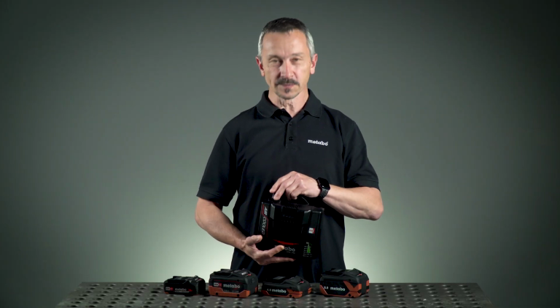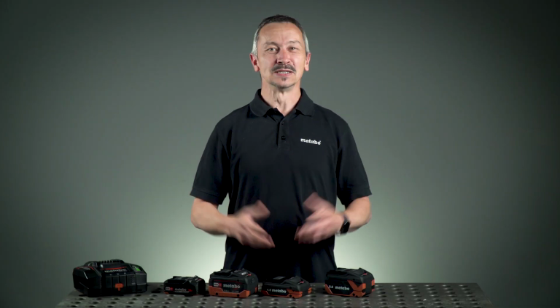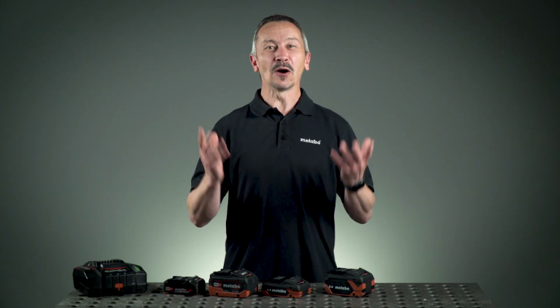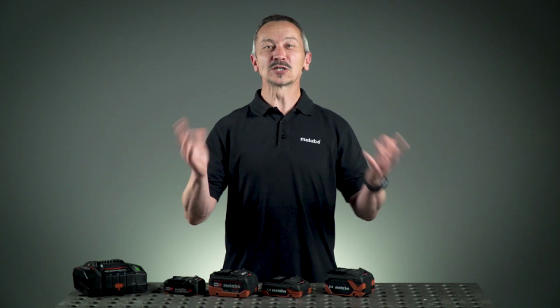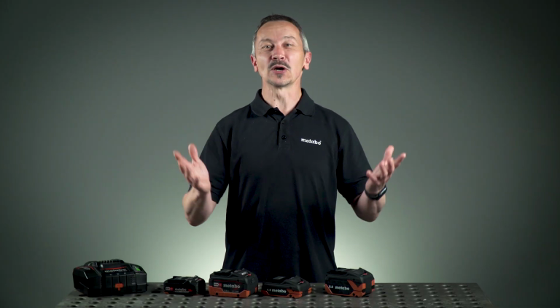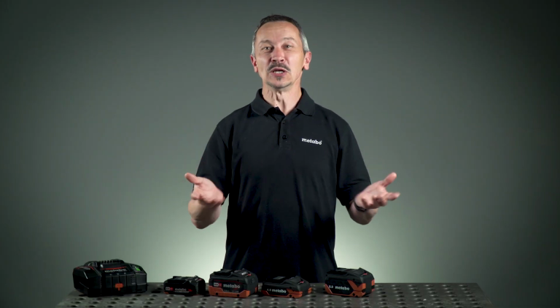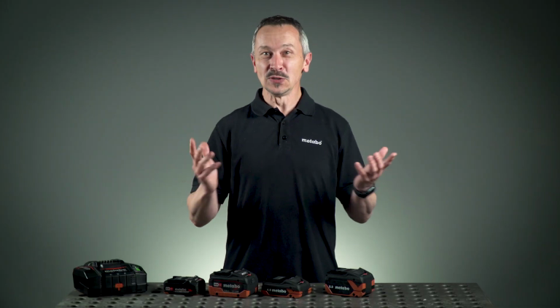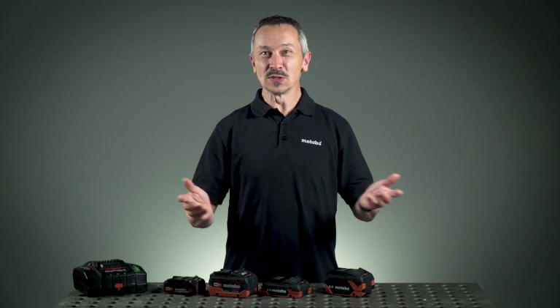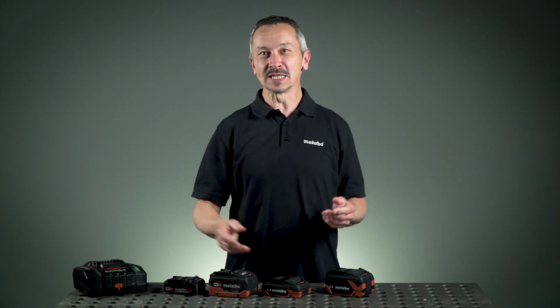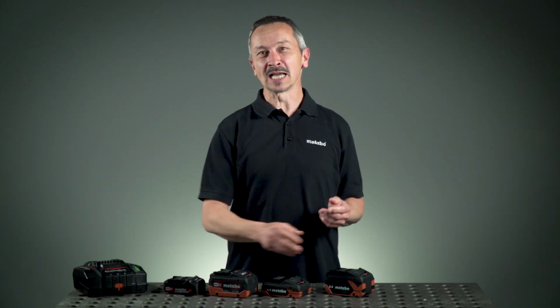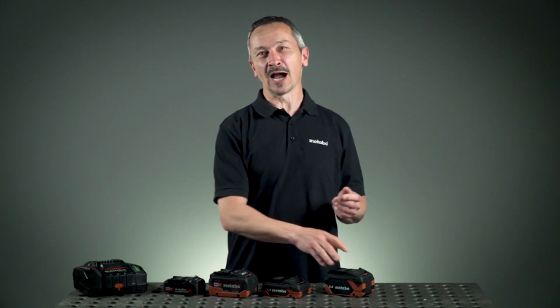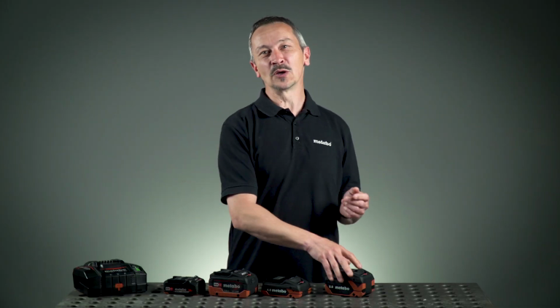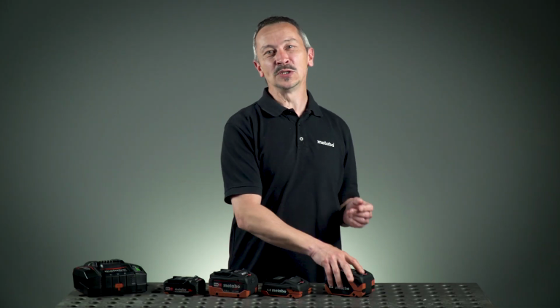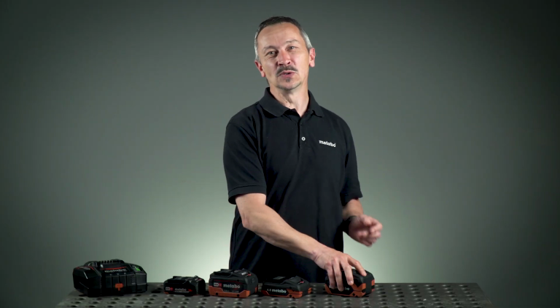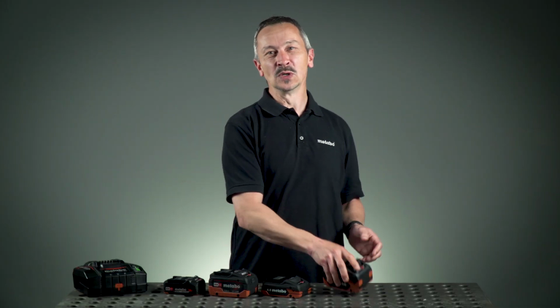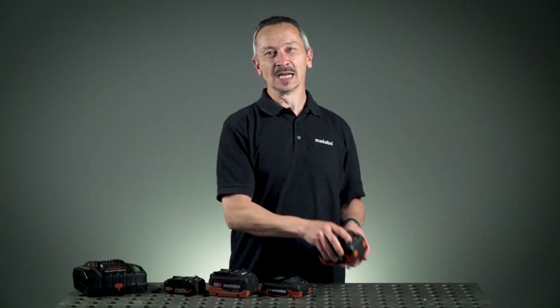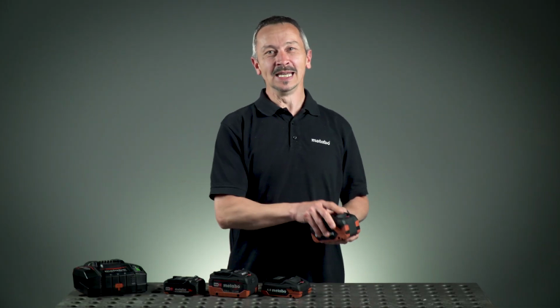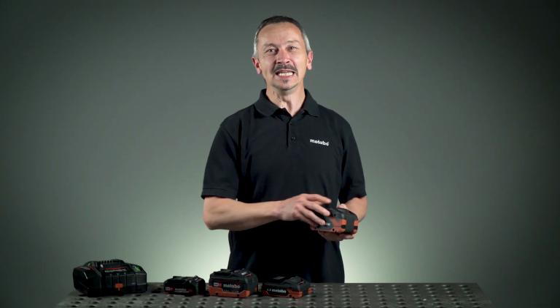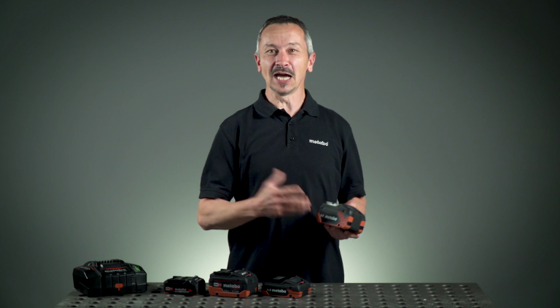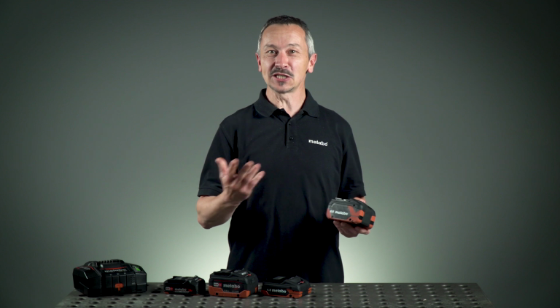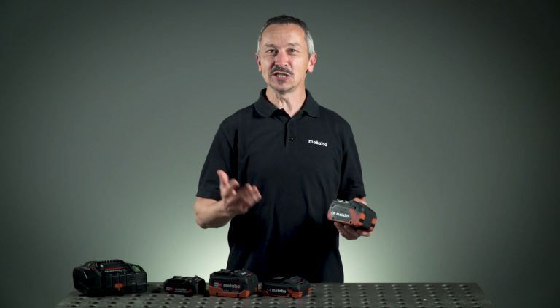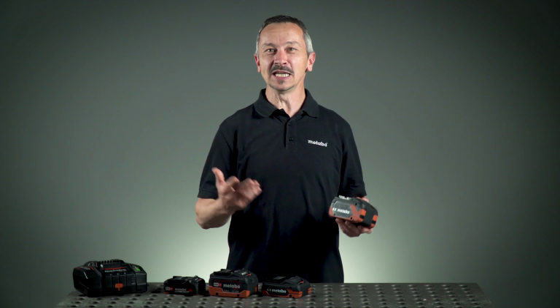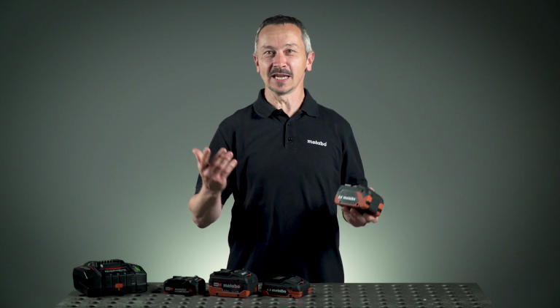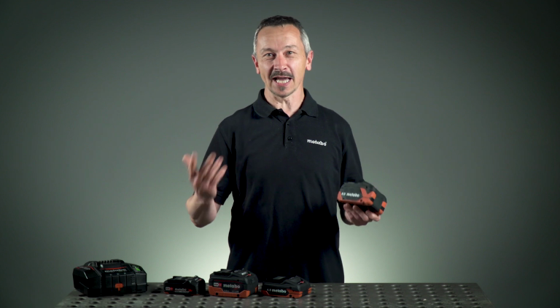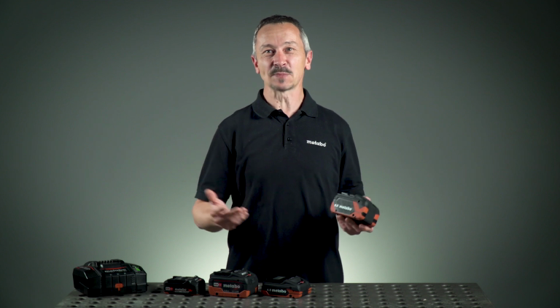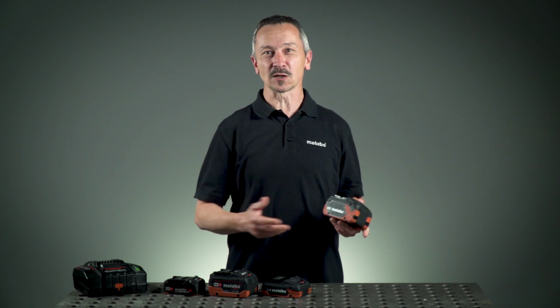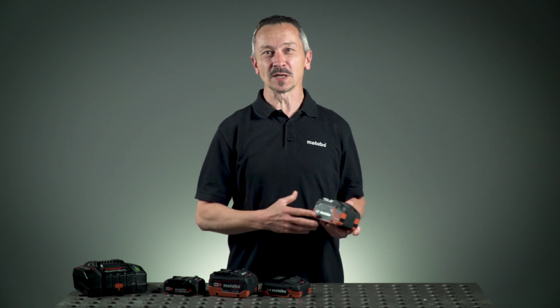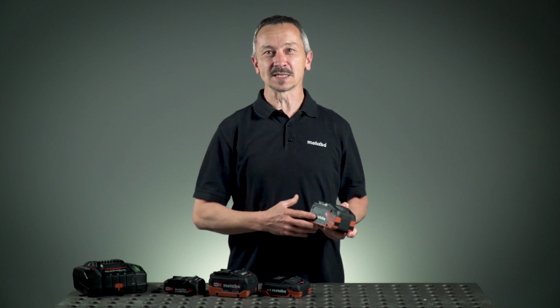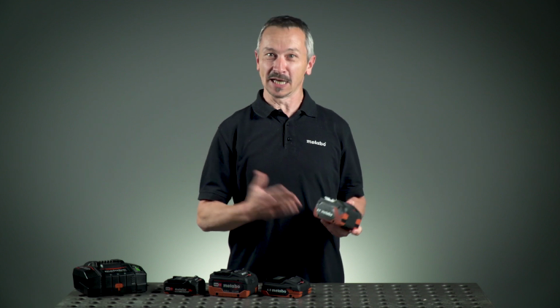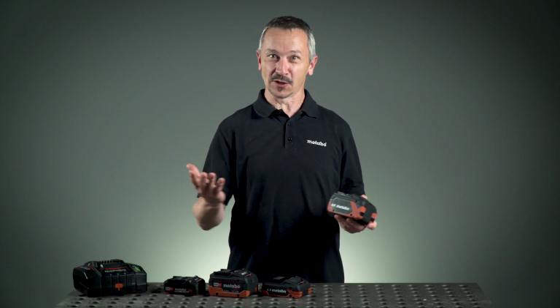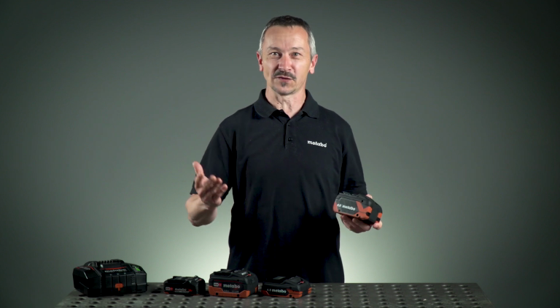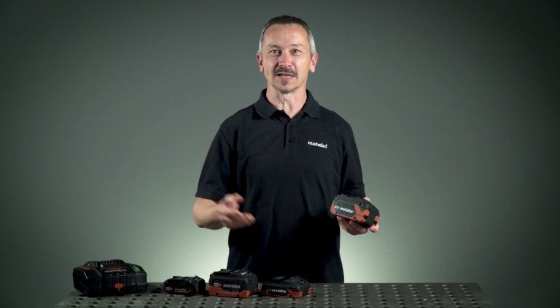Now enjoy using our new LiHD X batteries — a lot of fun.